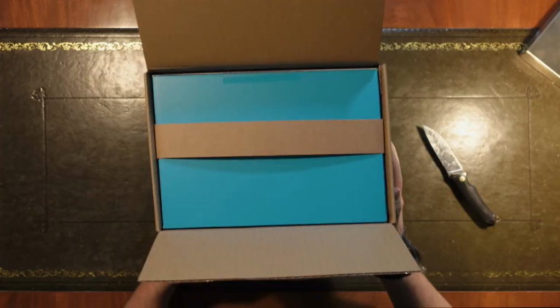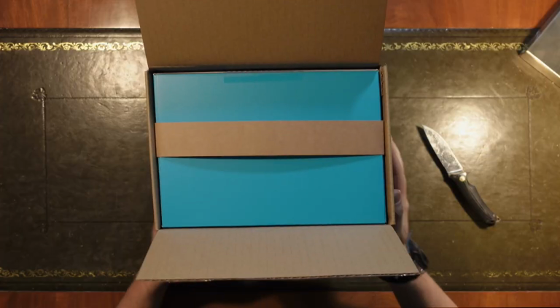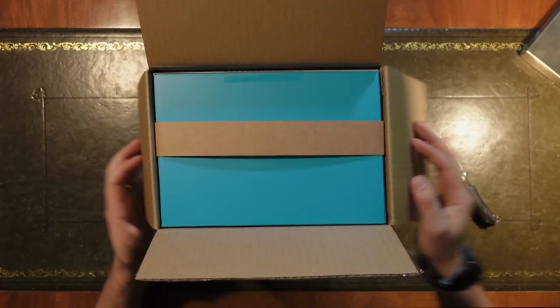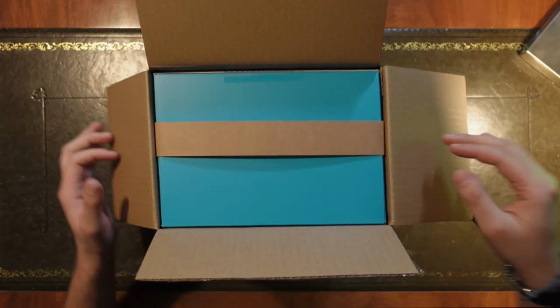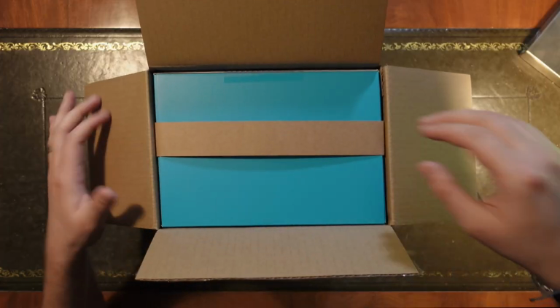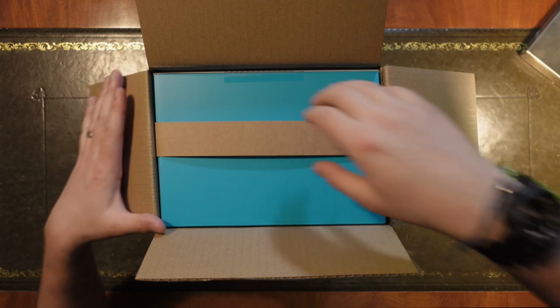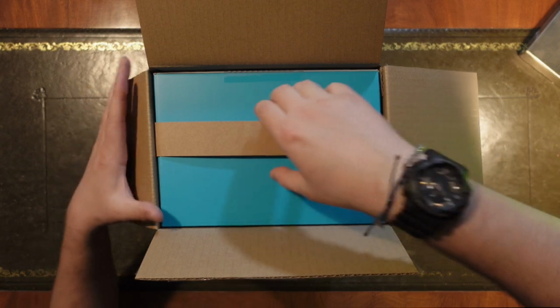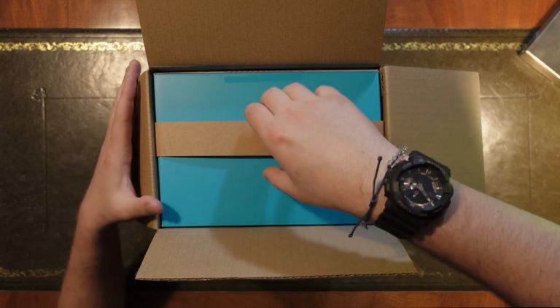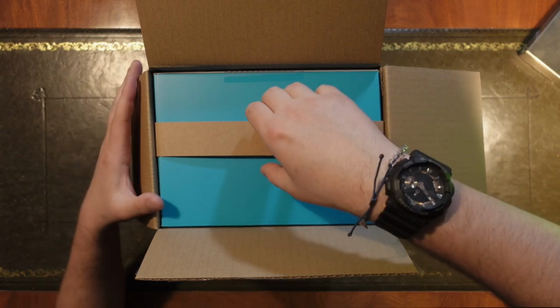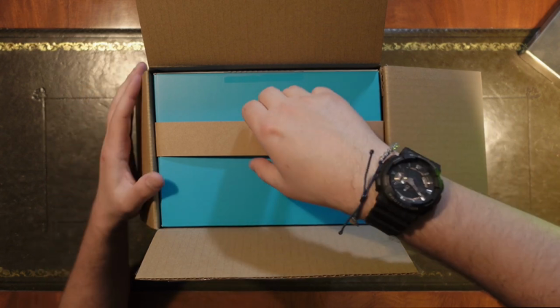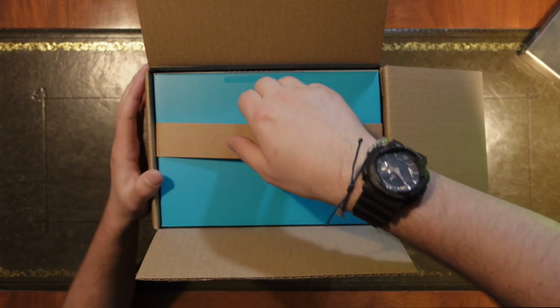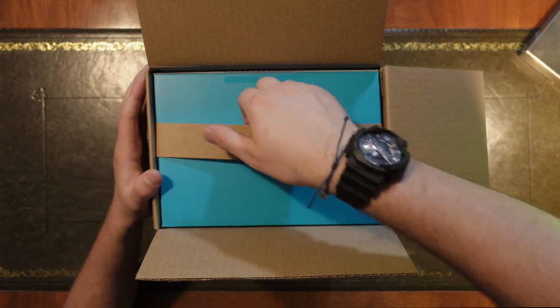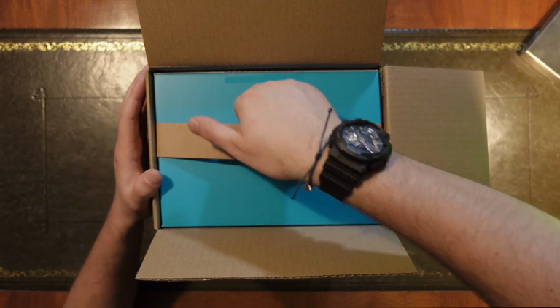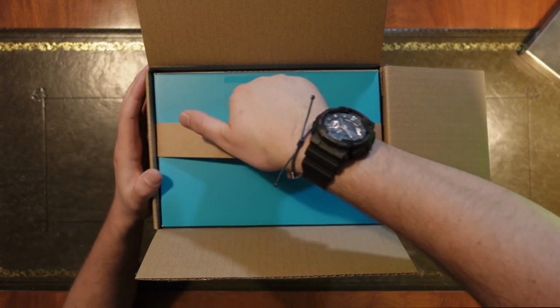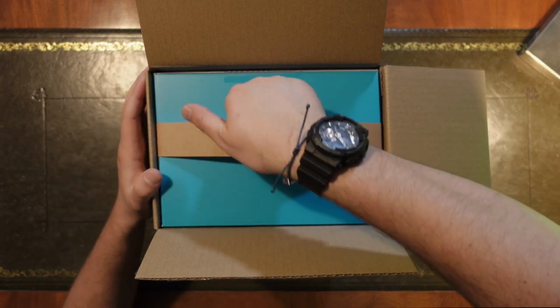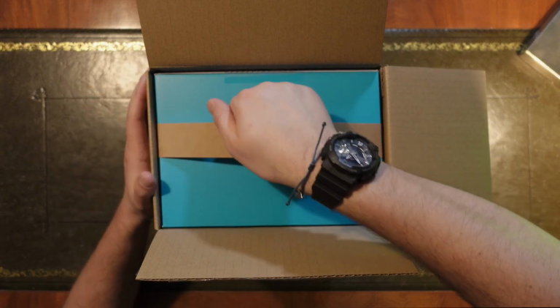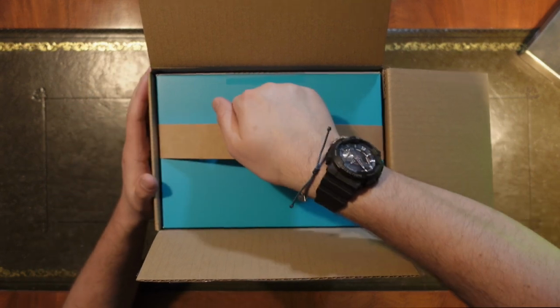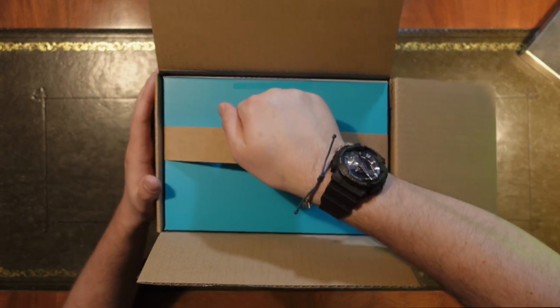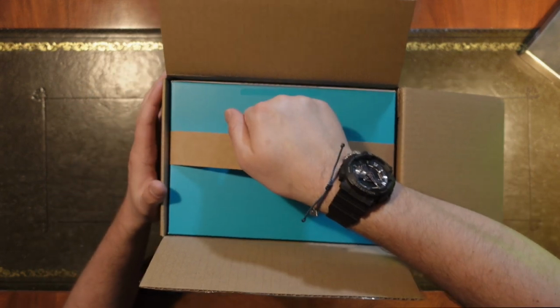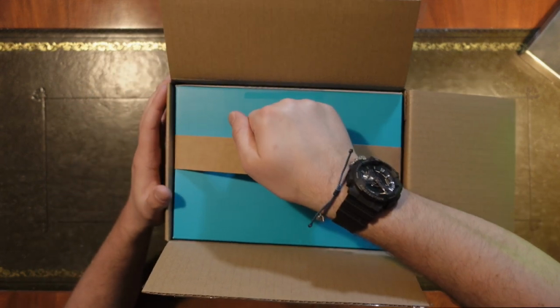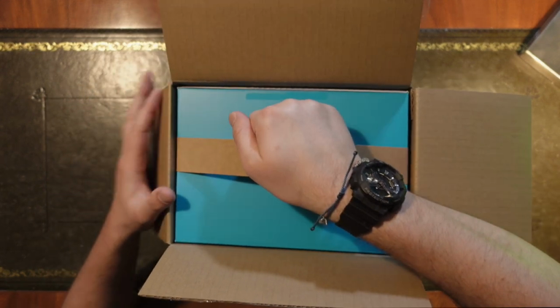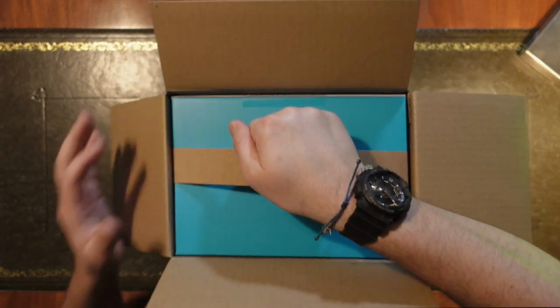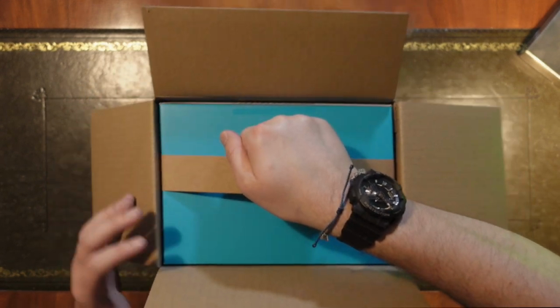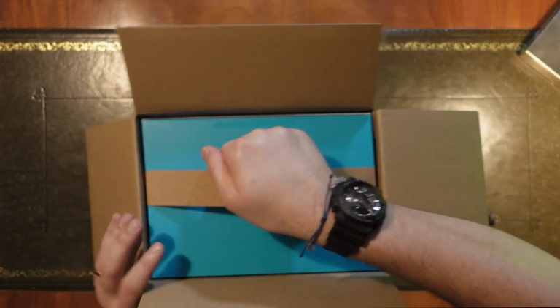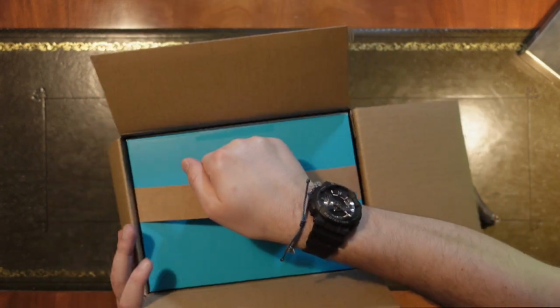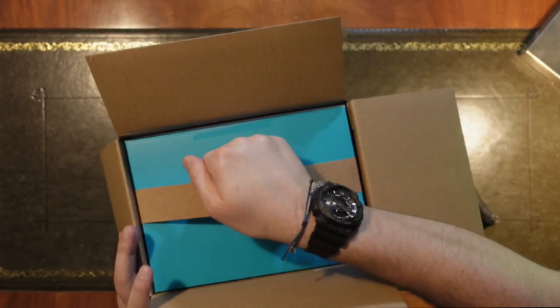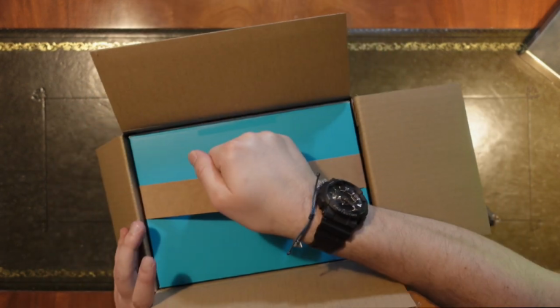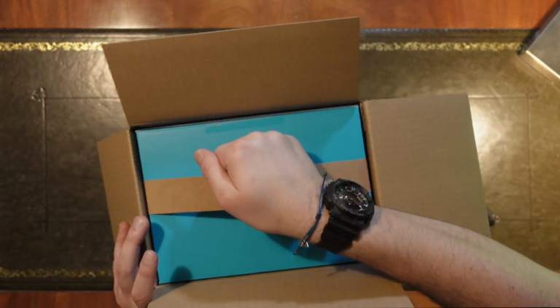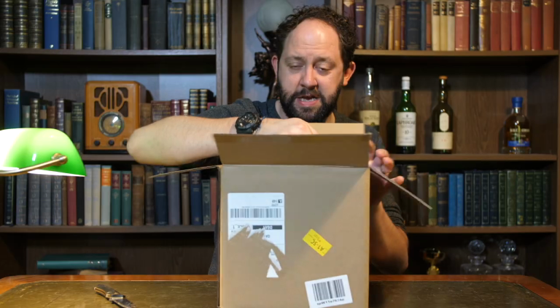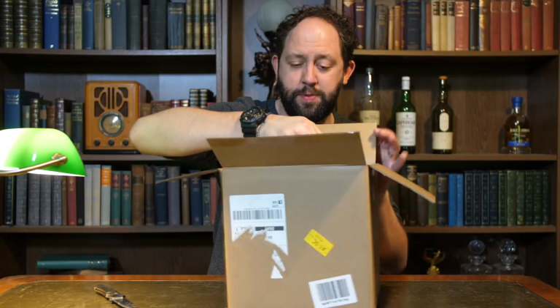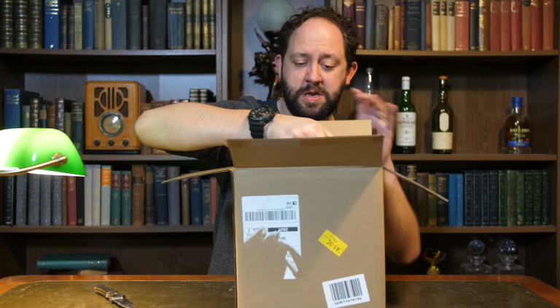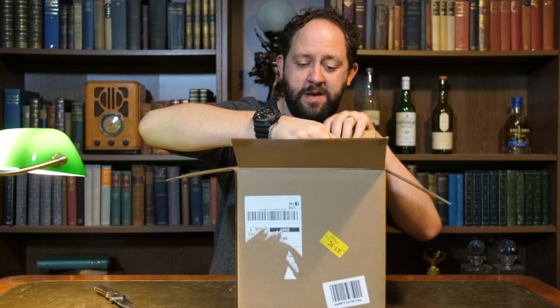Opening the box, we've got a little handle here we can pull it out with — made of cardboard. That's positive.